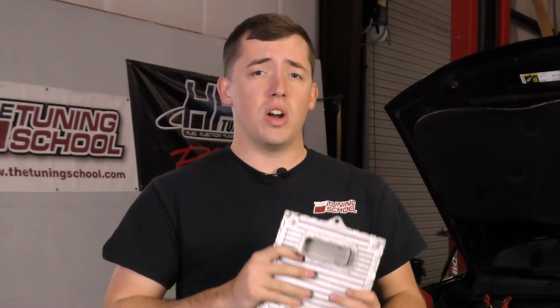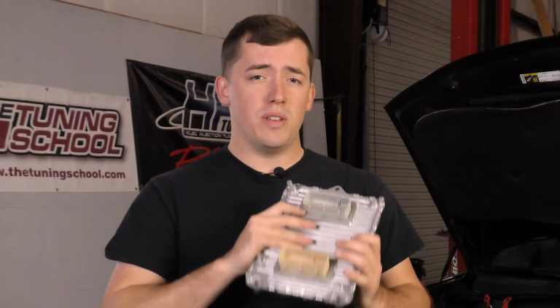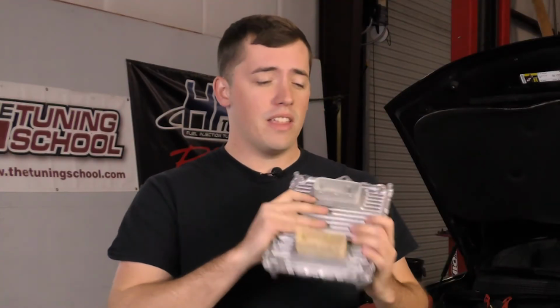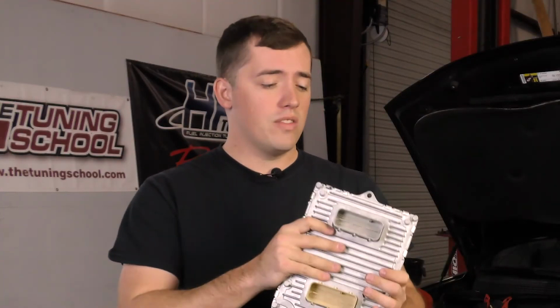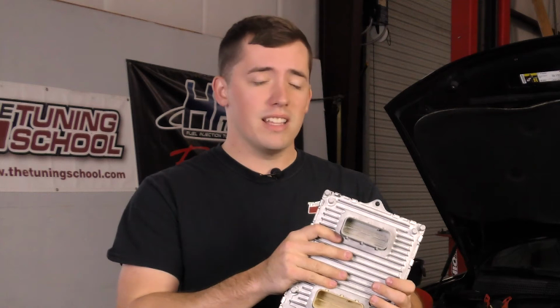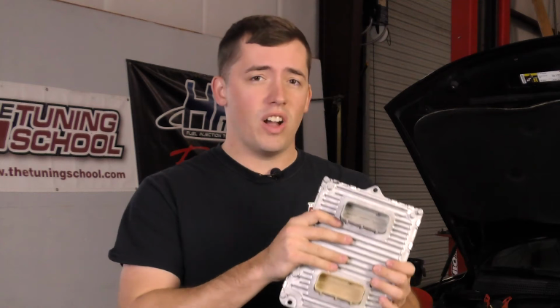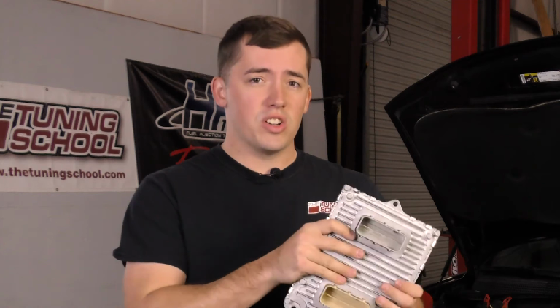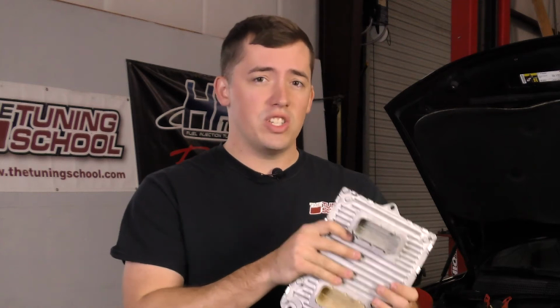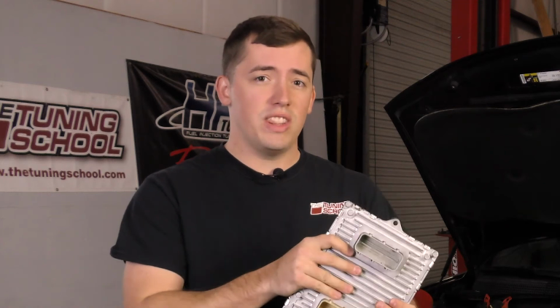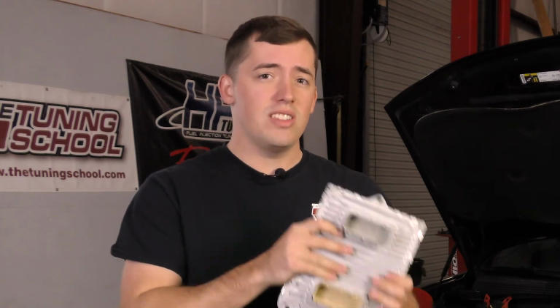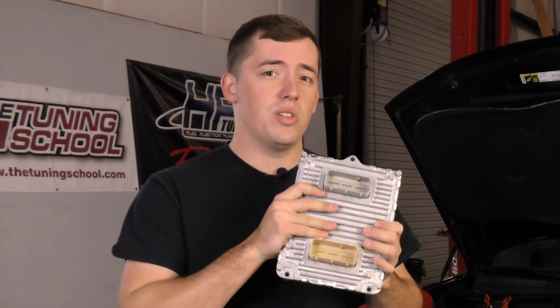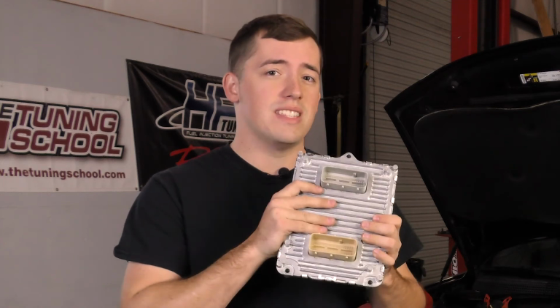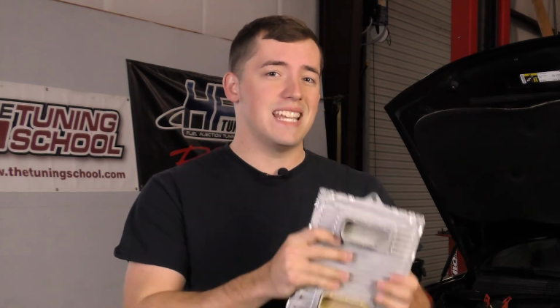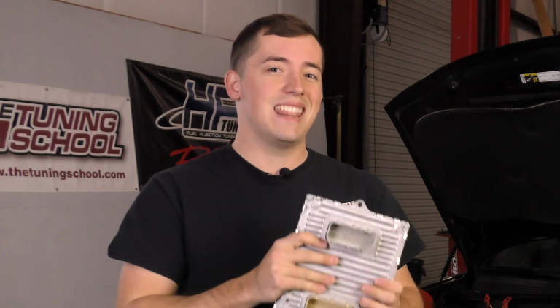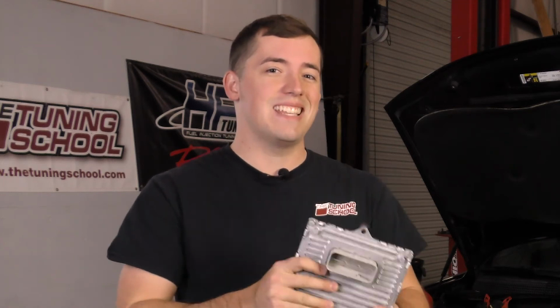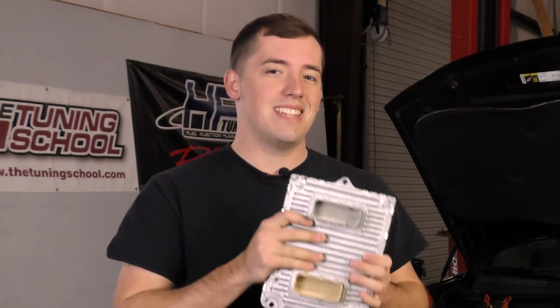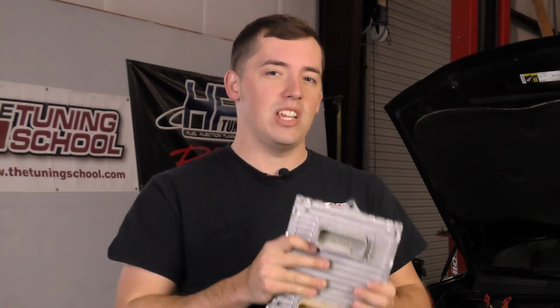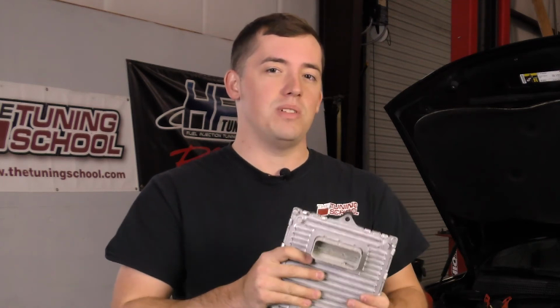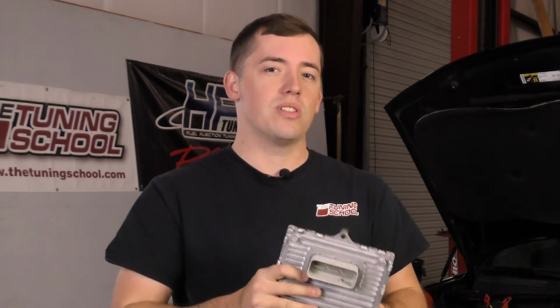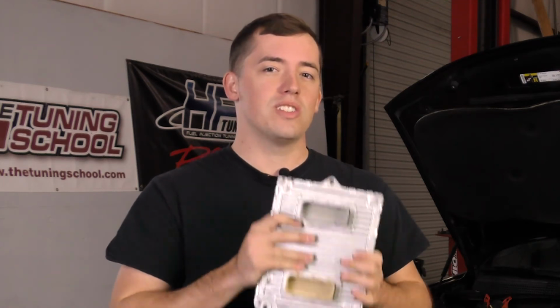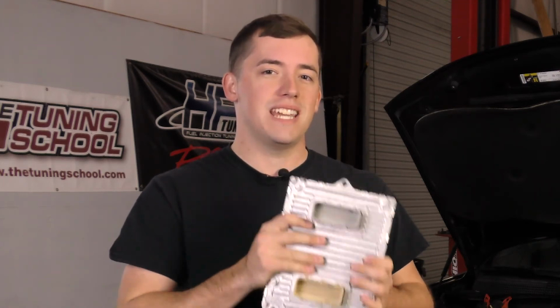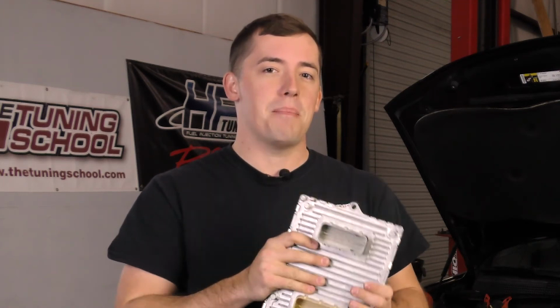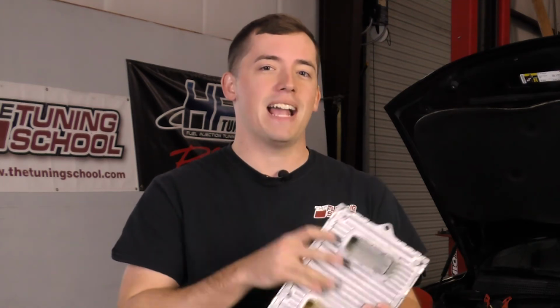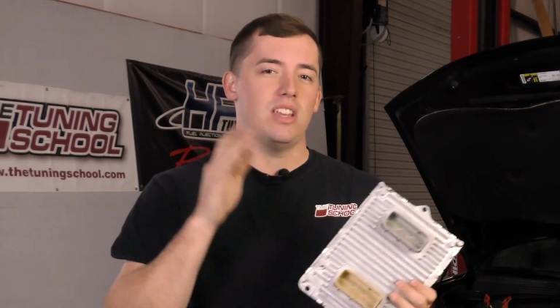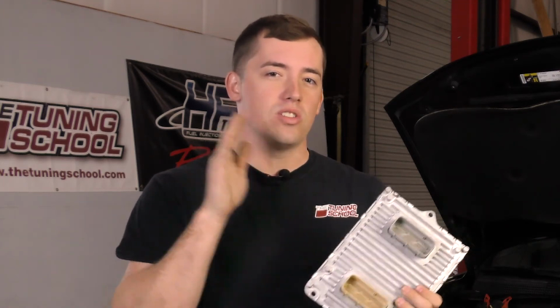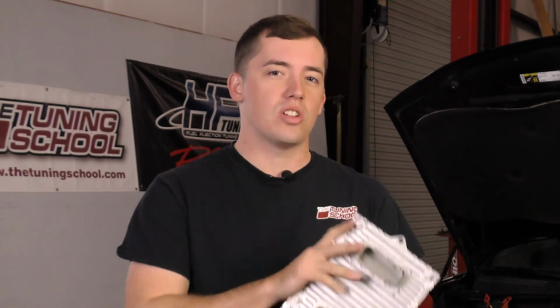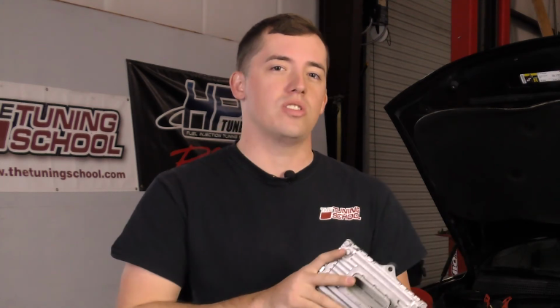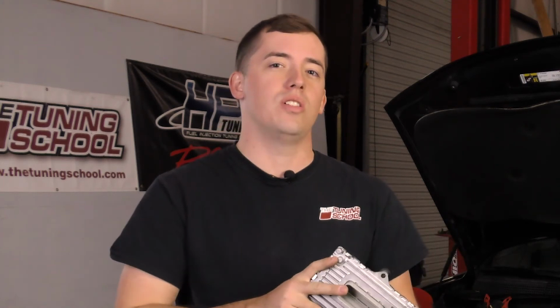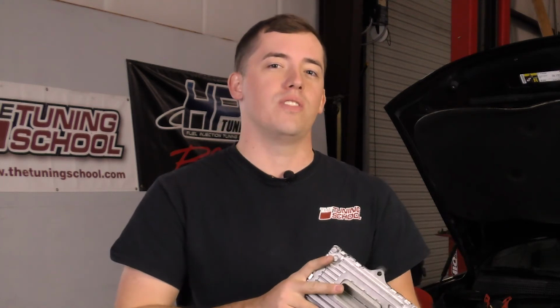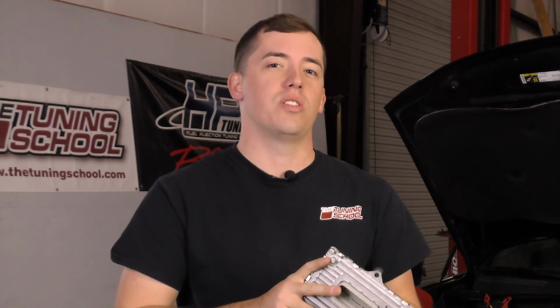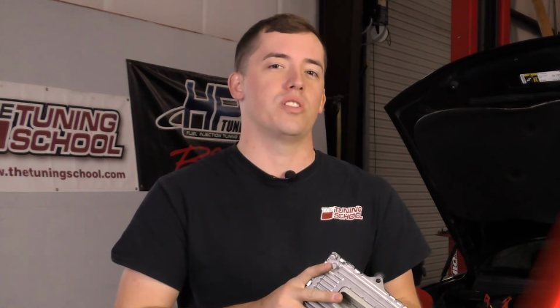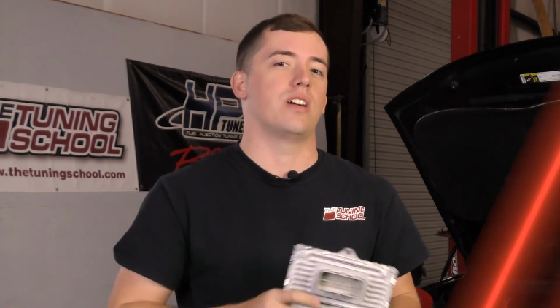Now that you guys have understood this, you can send this to HP Tuners, get it back, and you can start tuning your vehicle yourself.